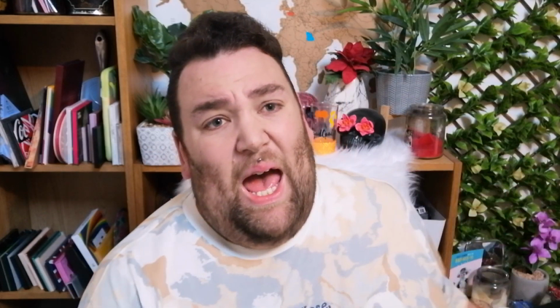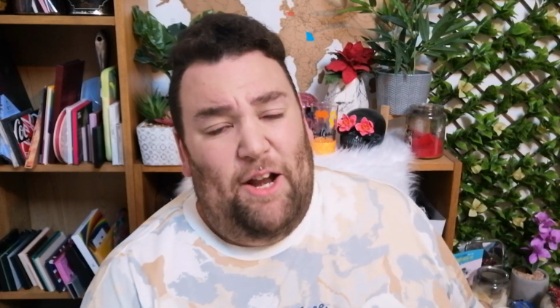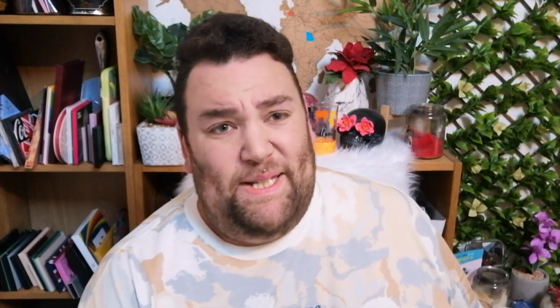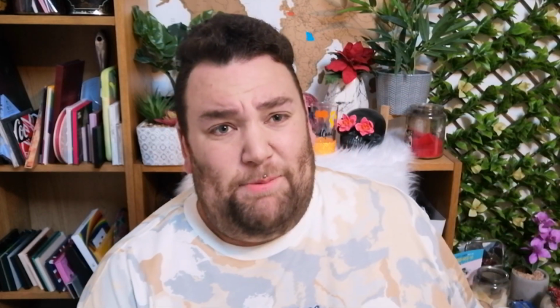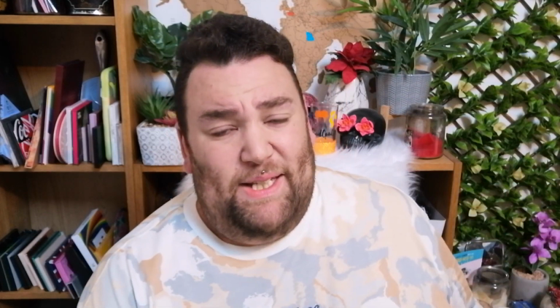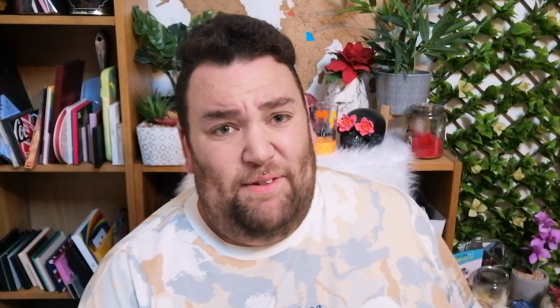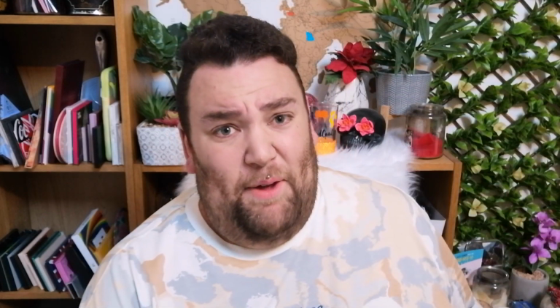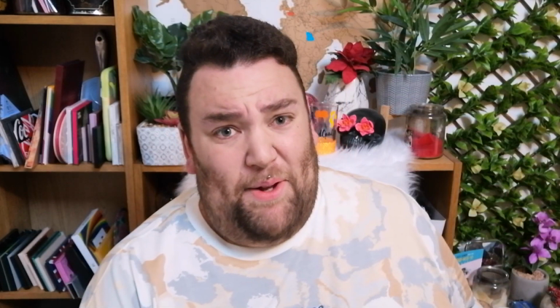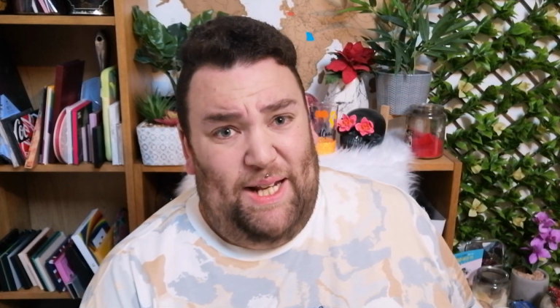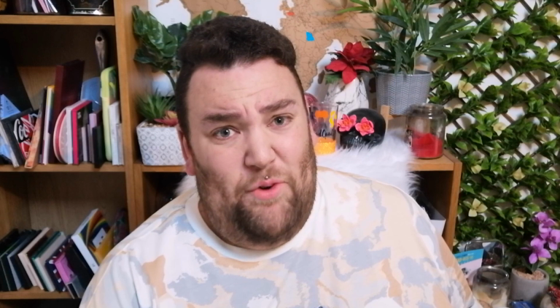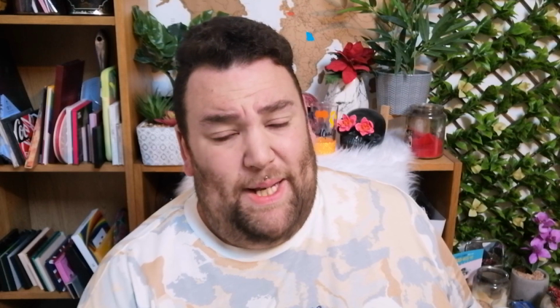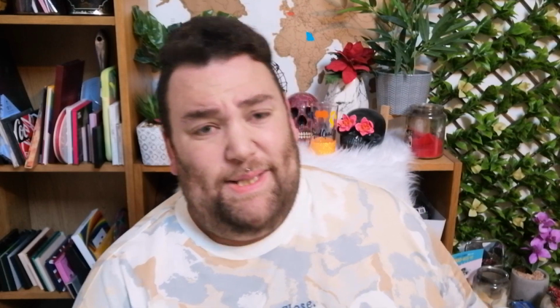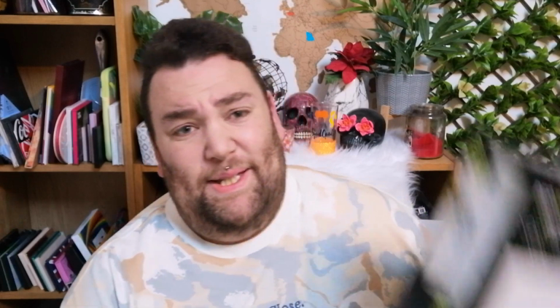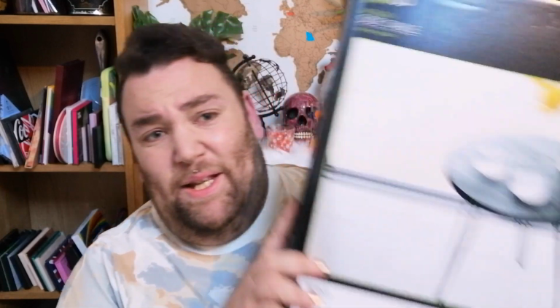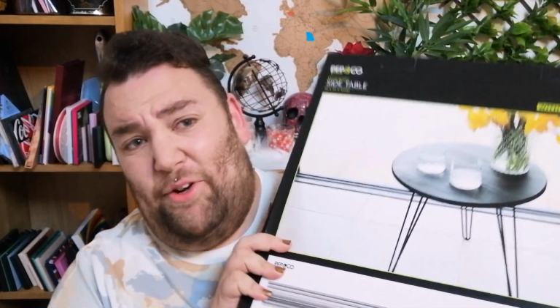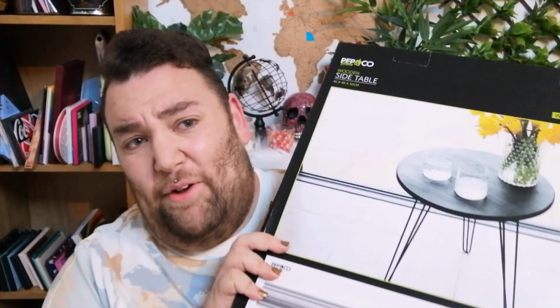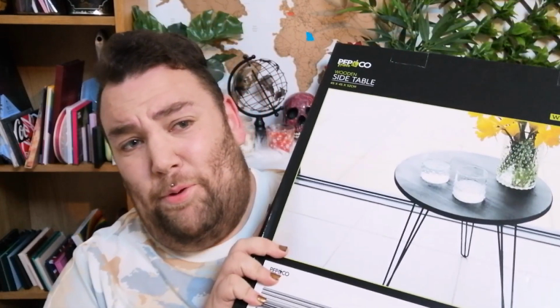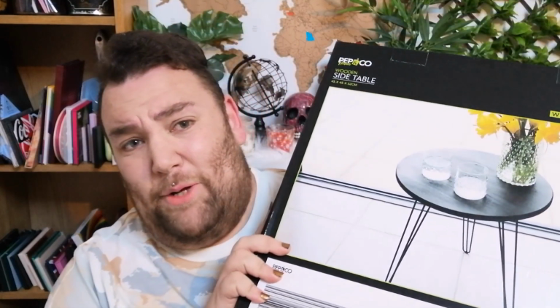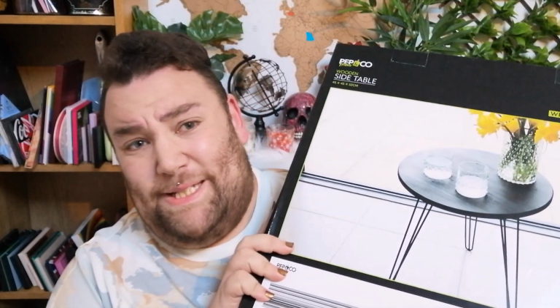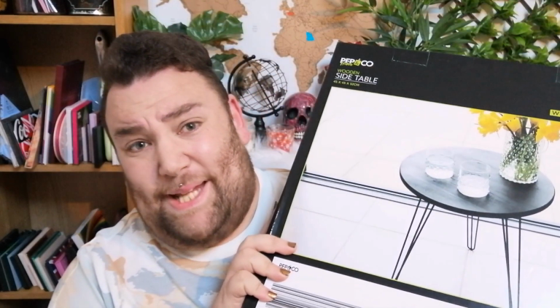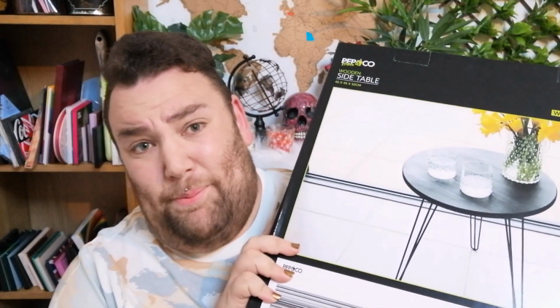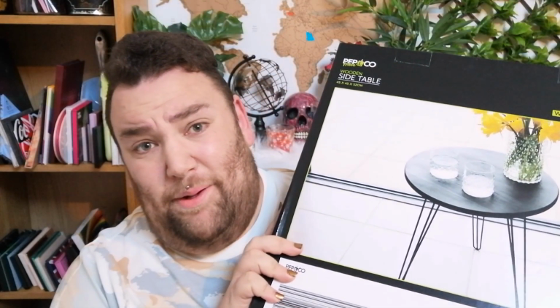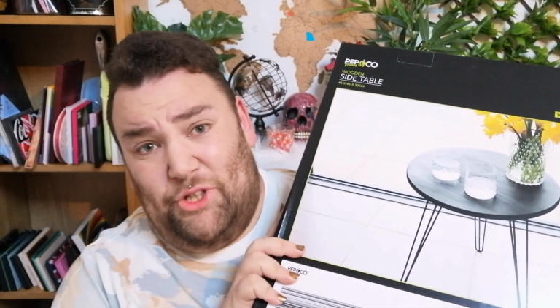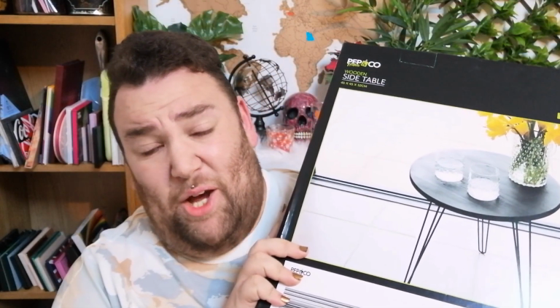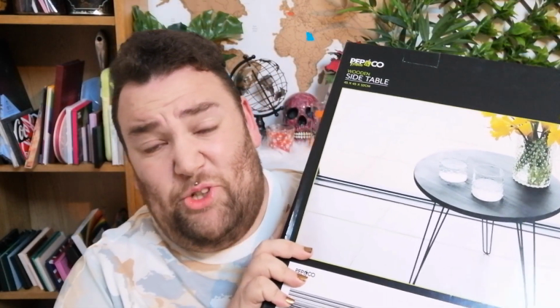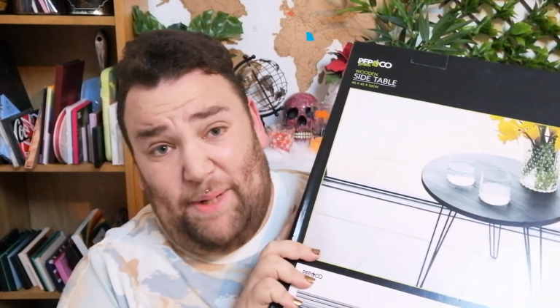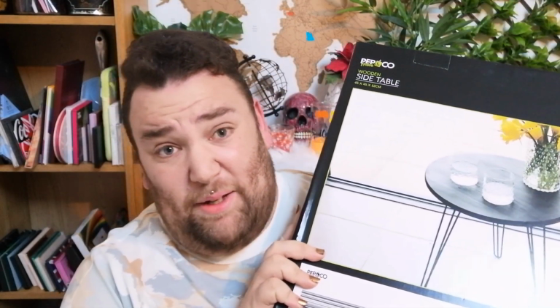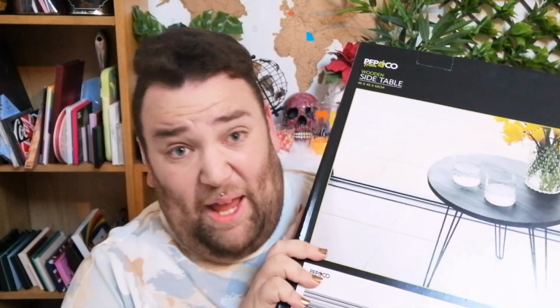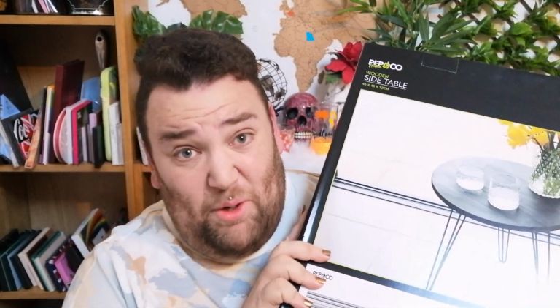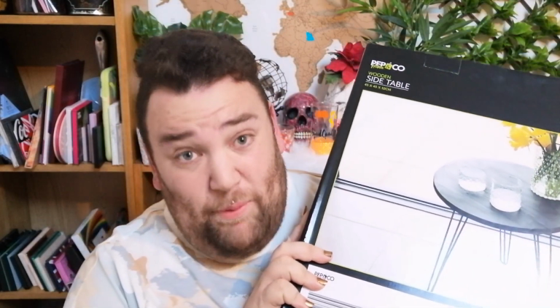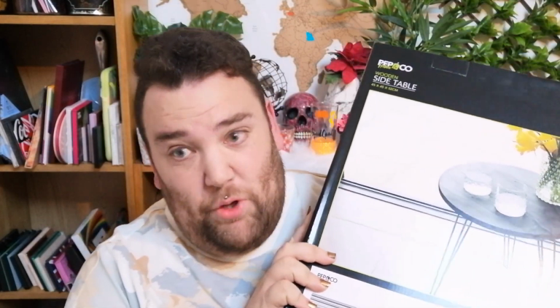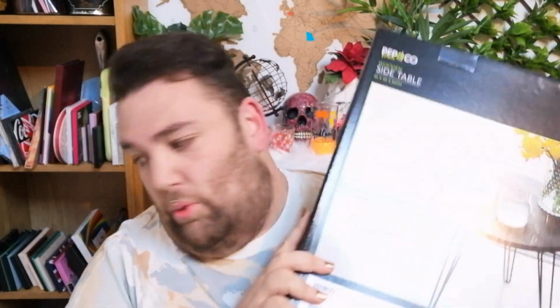And I've been speaking for nearly four minutes and all I've pulled out is a table. So shall we carry on with the haul?